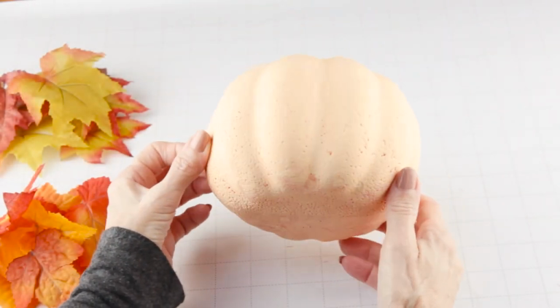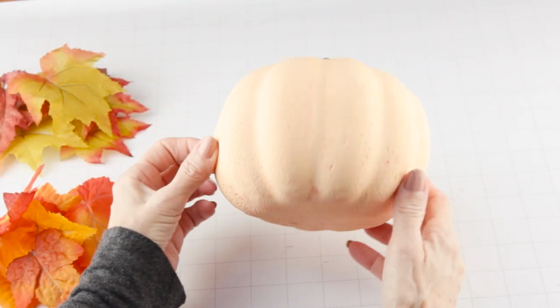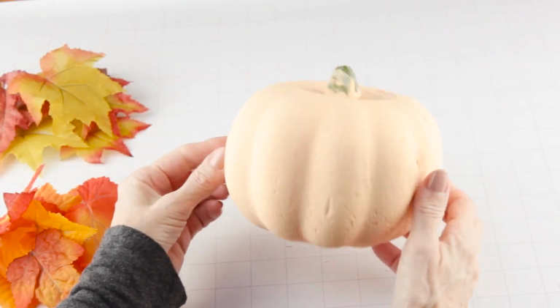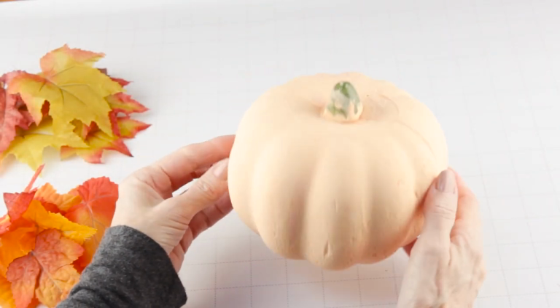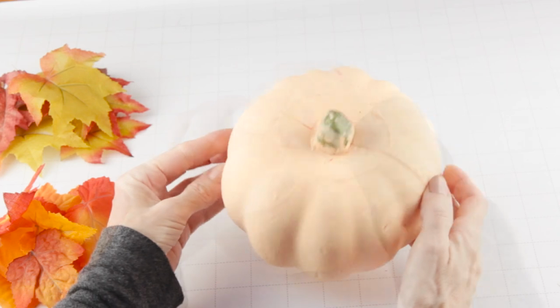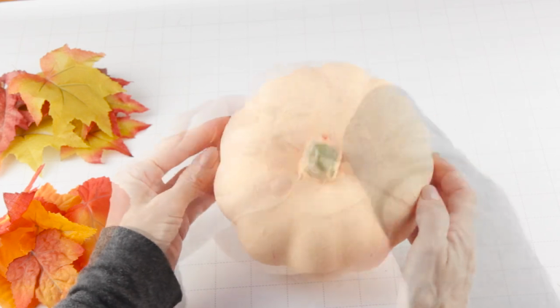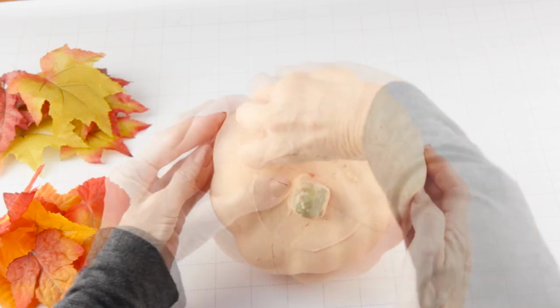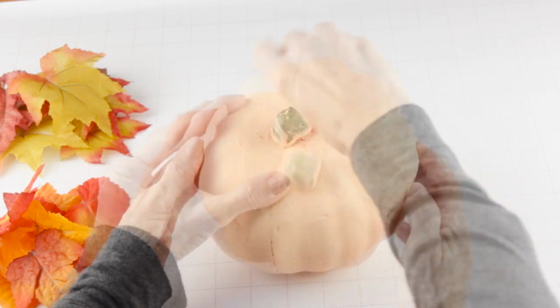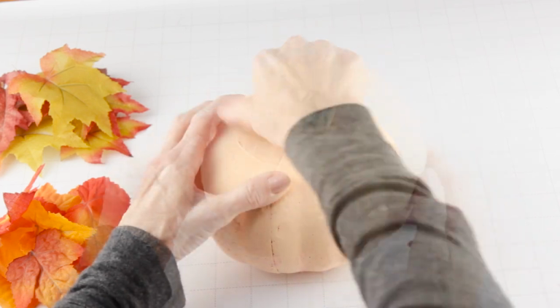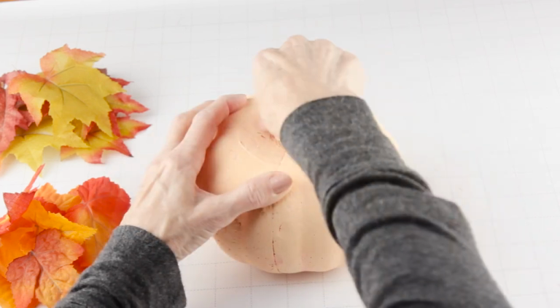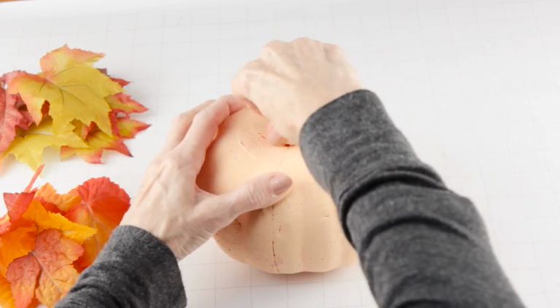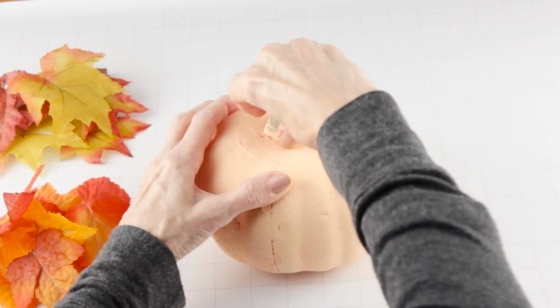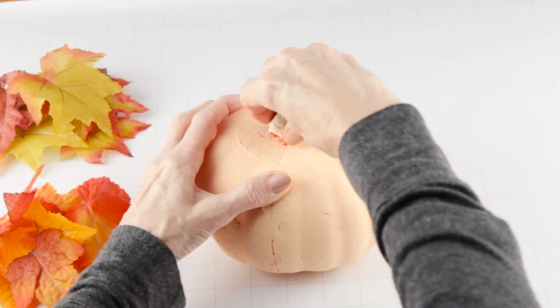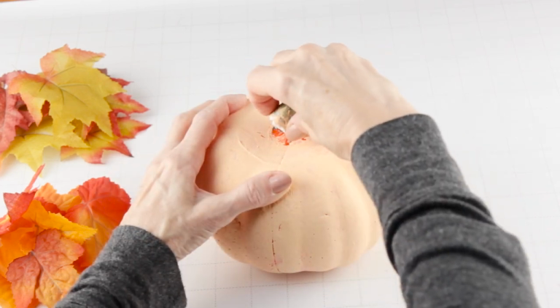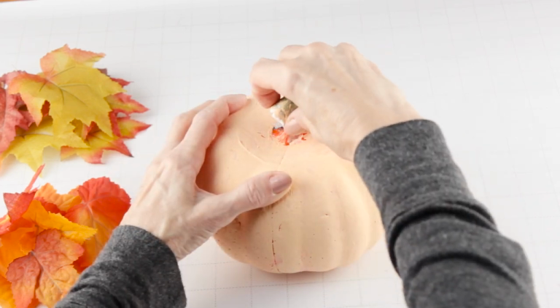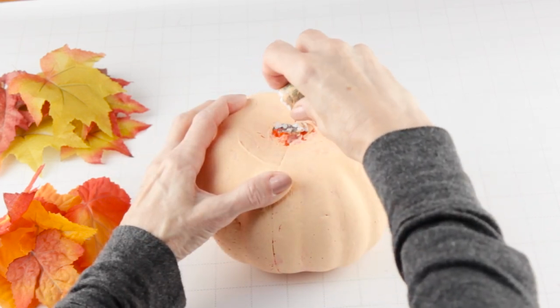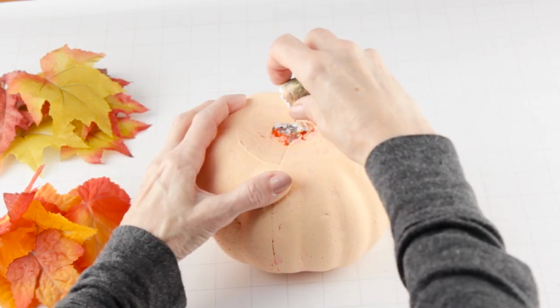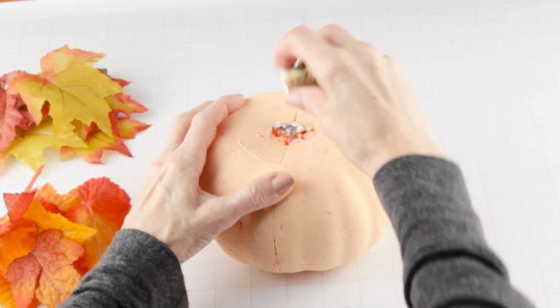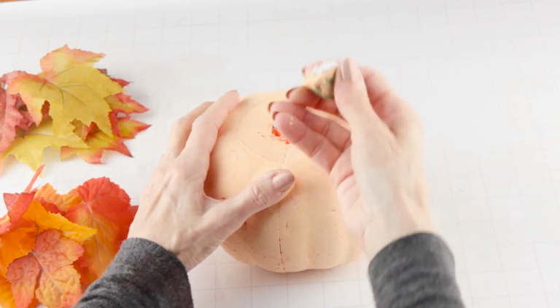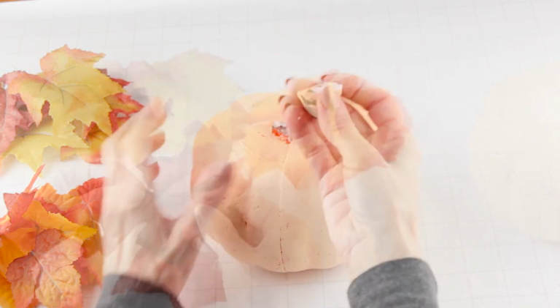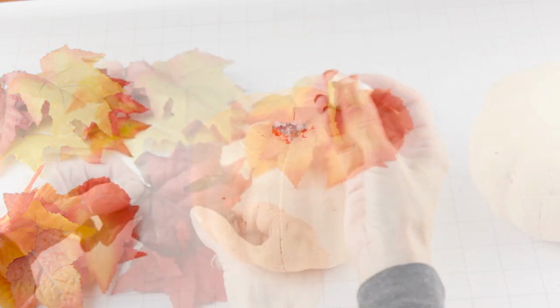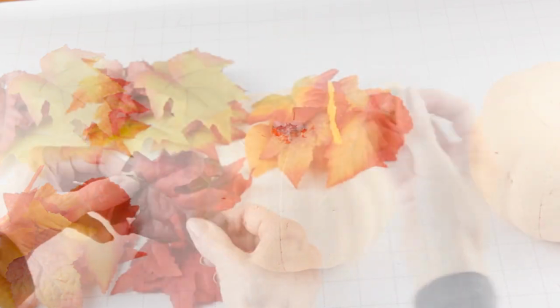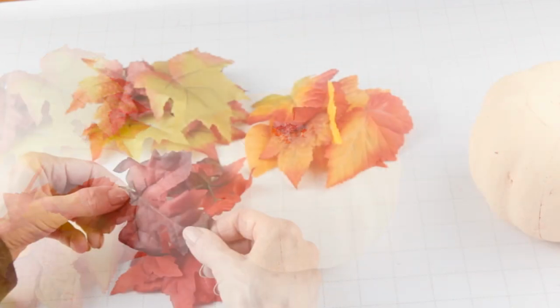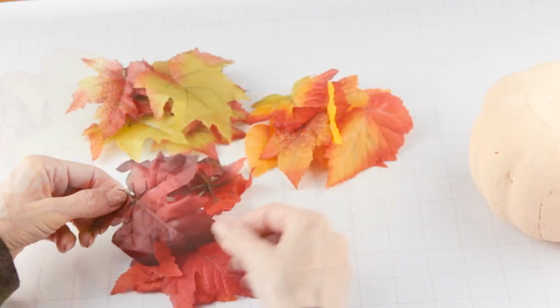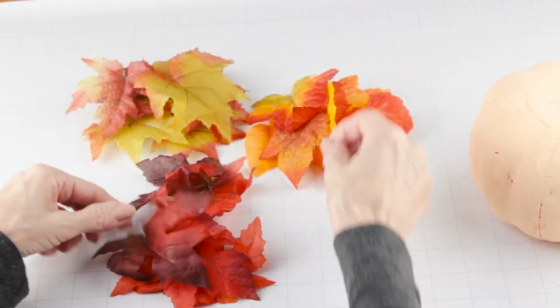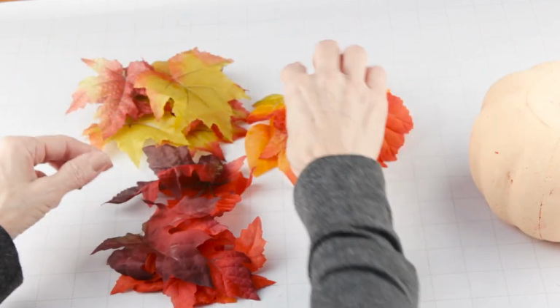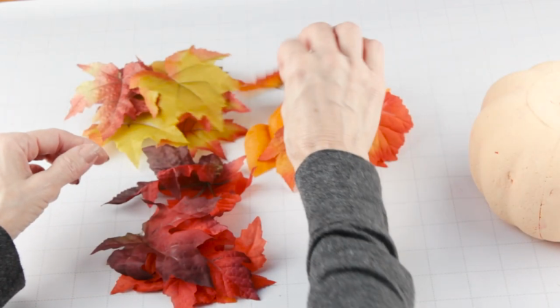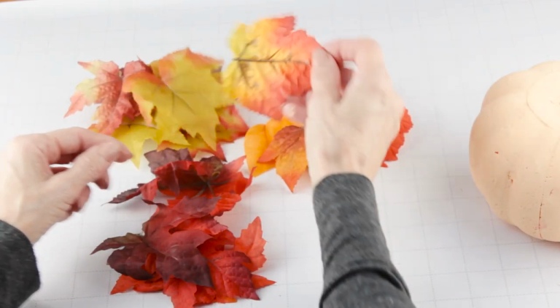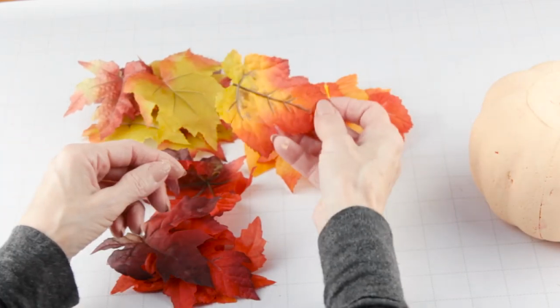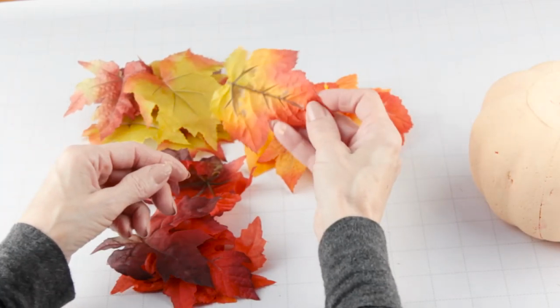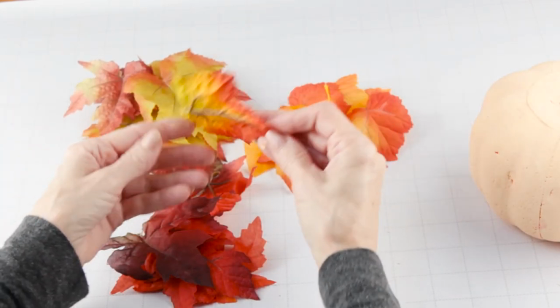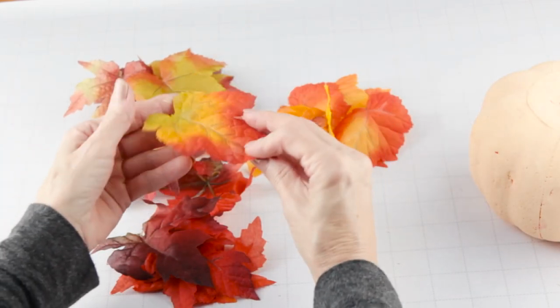With the paint dry, I'm now removing the stem and it's very easy — it just pops right off.